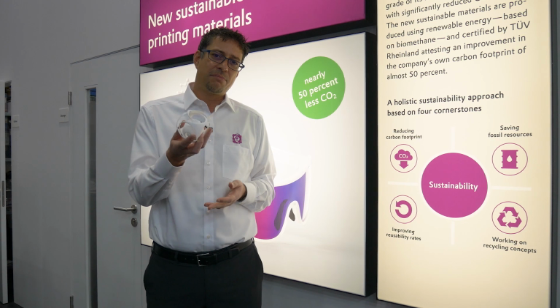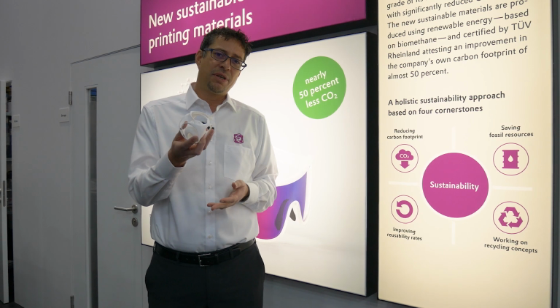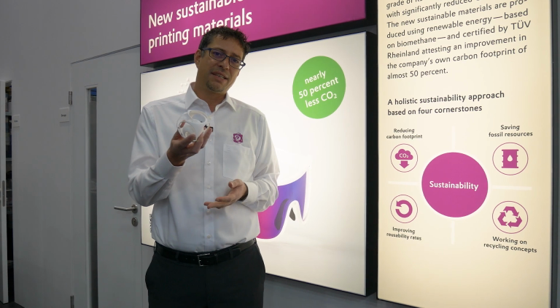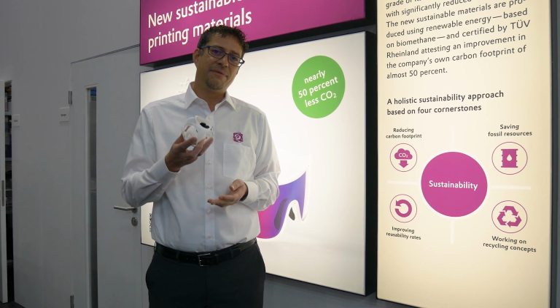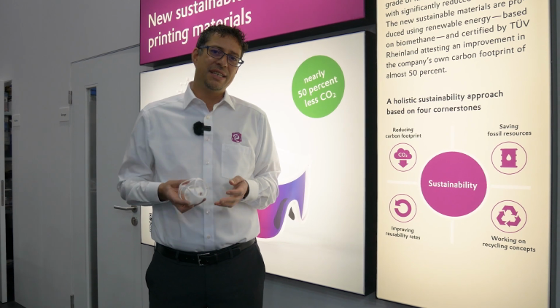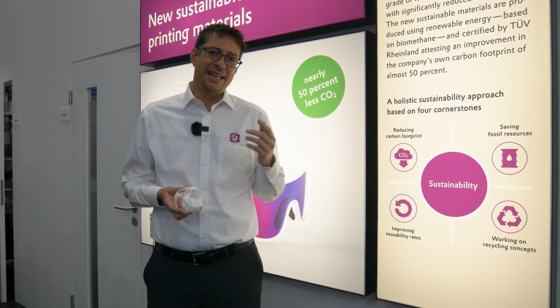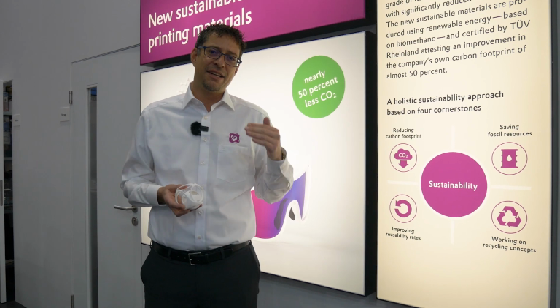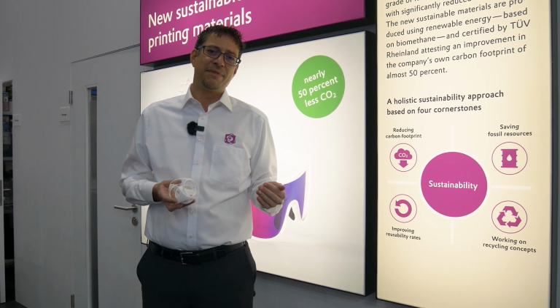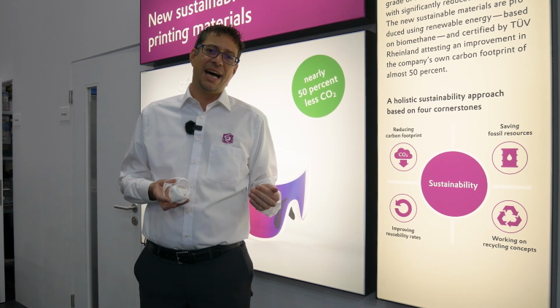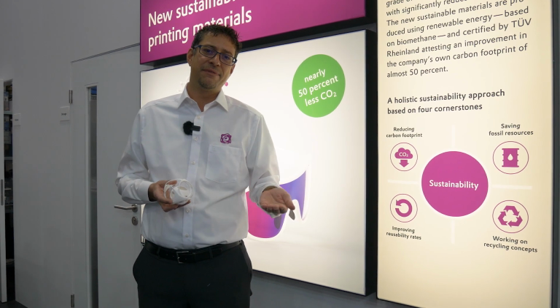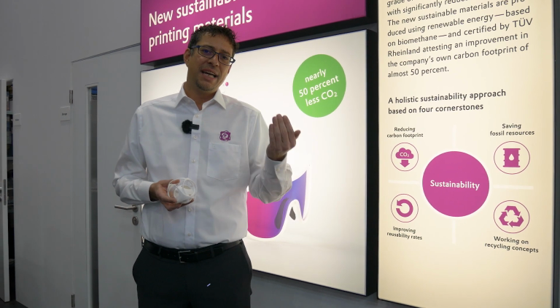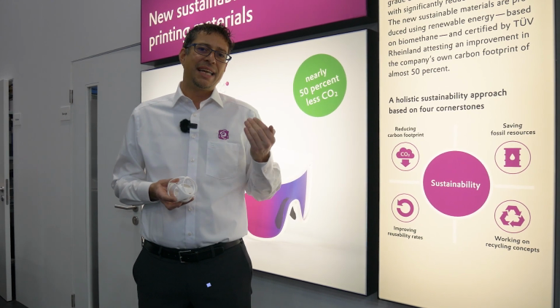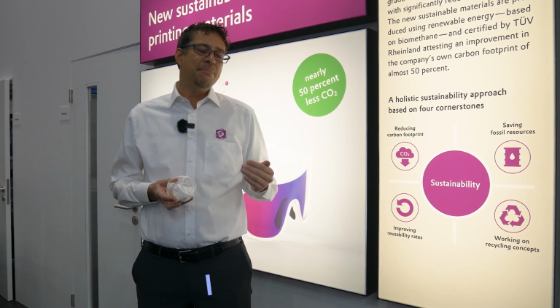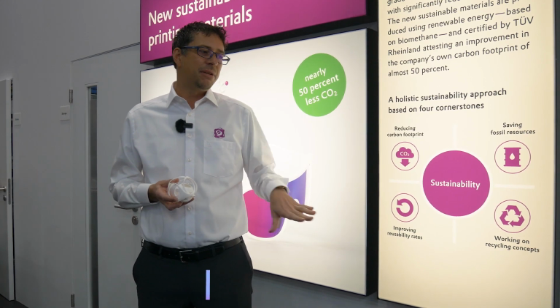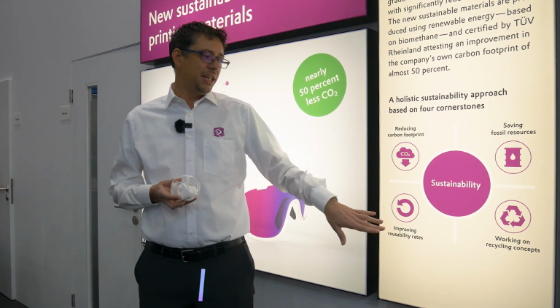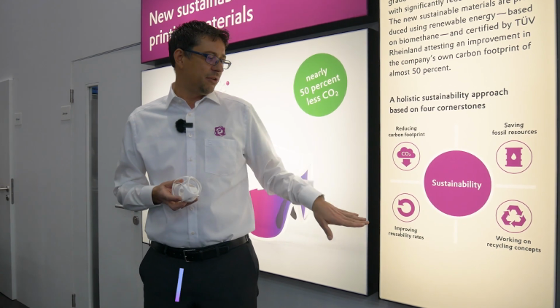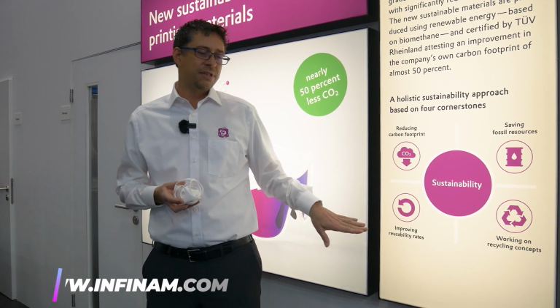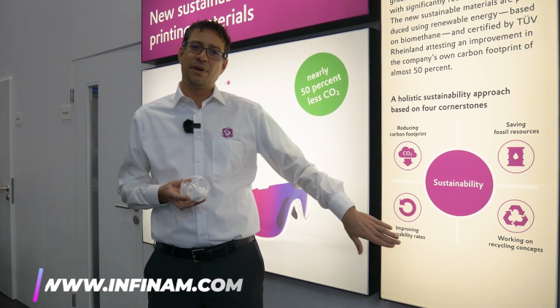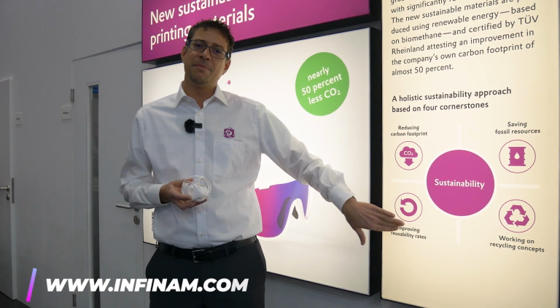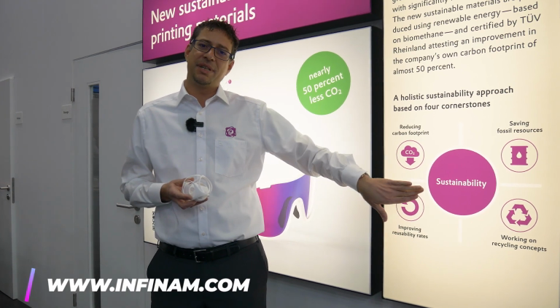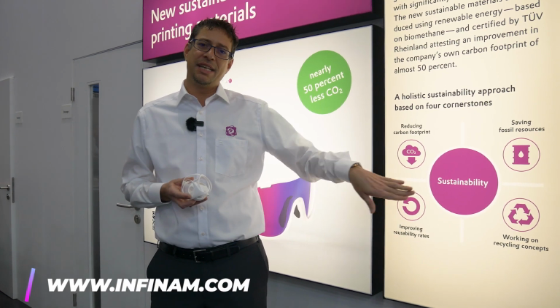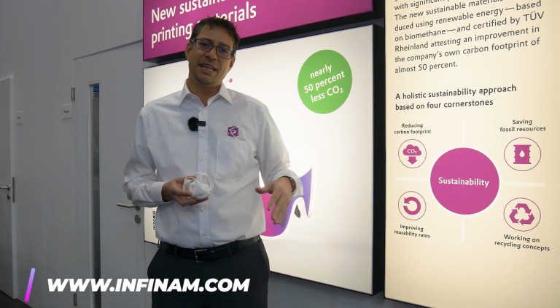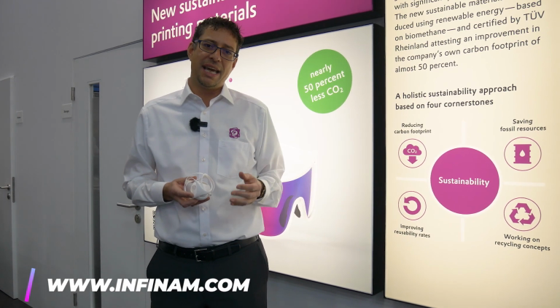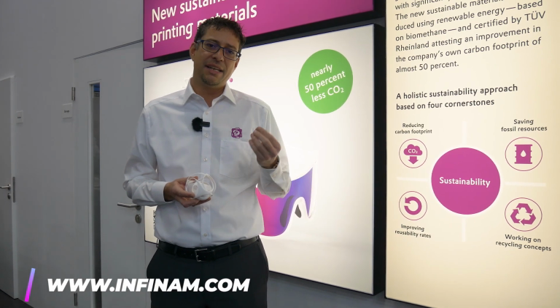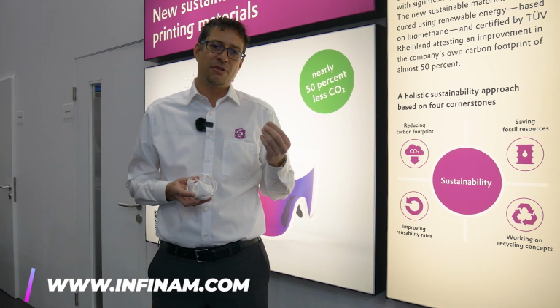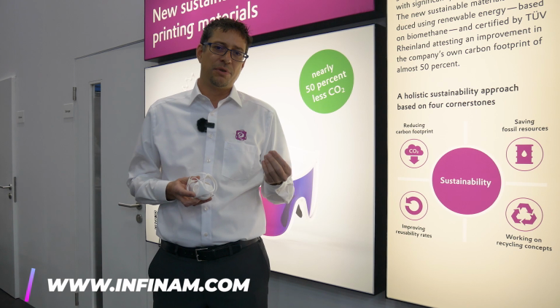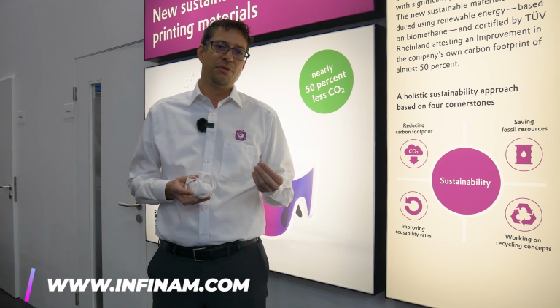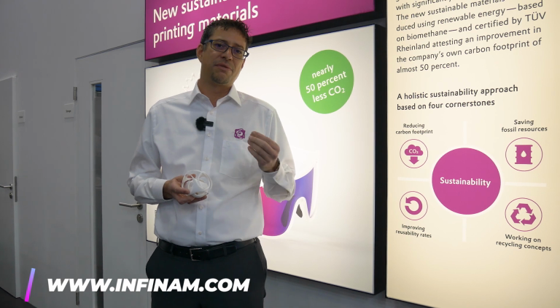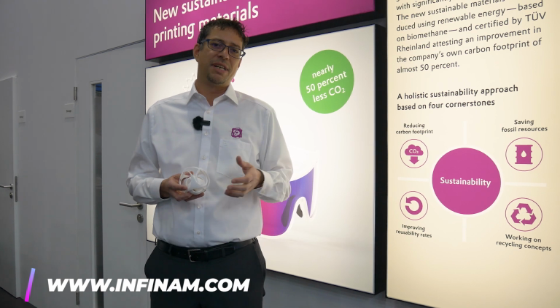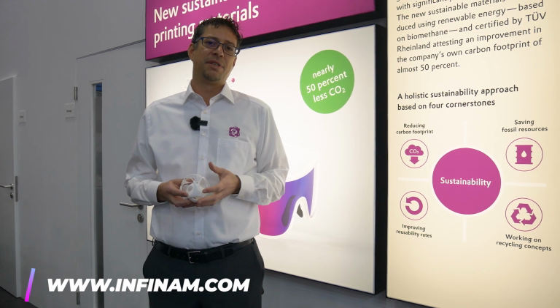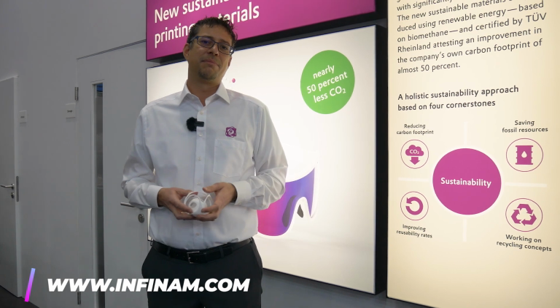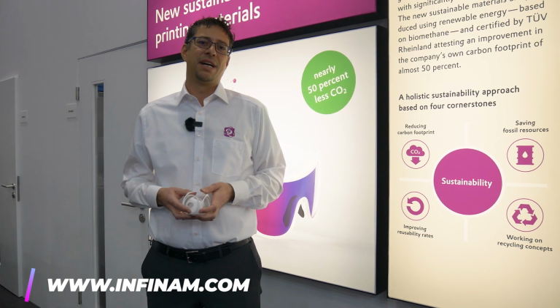The last step is working on a recycling concept, which means we need to ensure that every 3D printed product, if it is at end of life, can be reused from the beginning again to produce 3D printed parts.